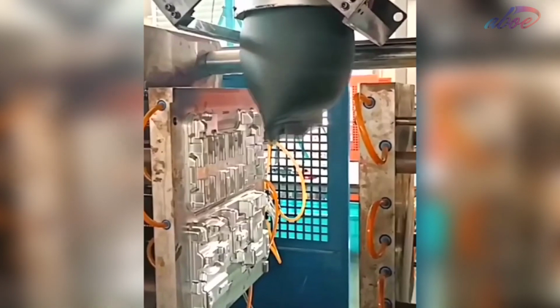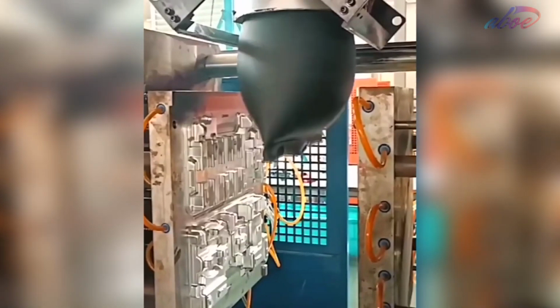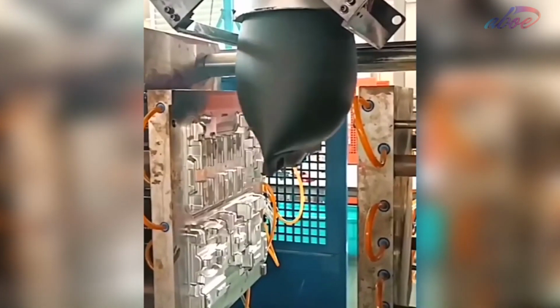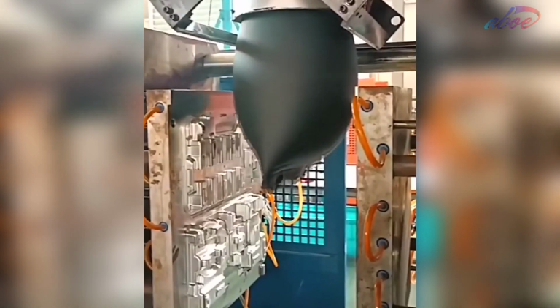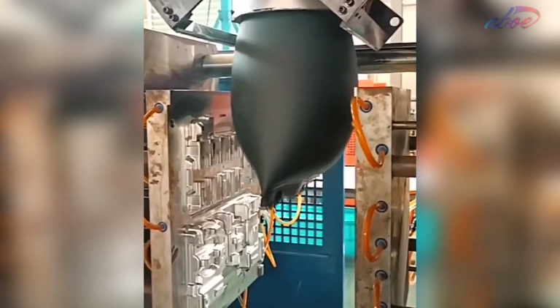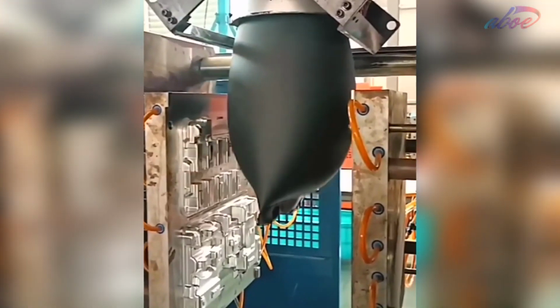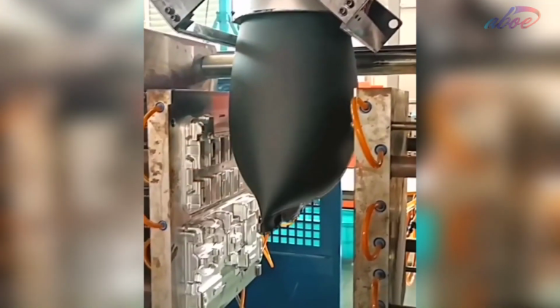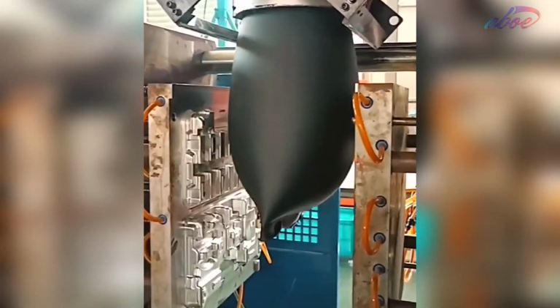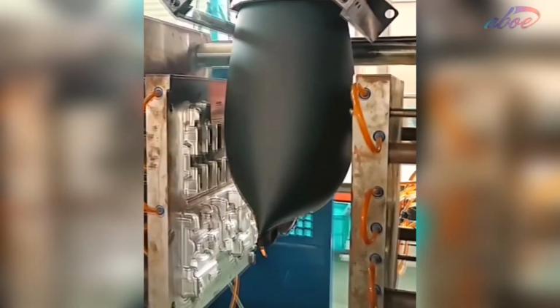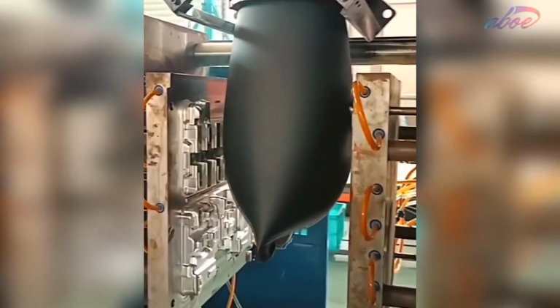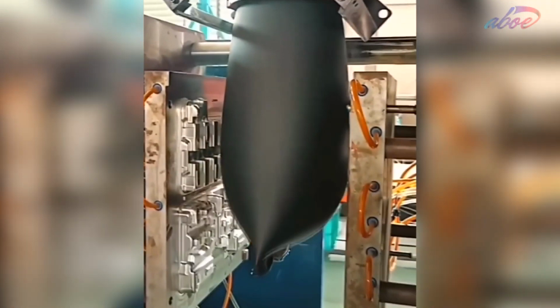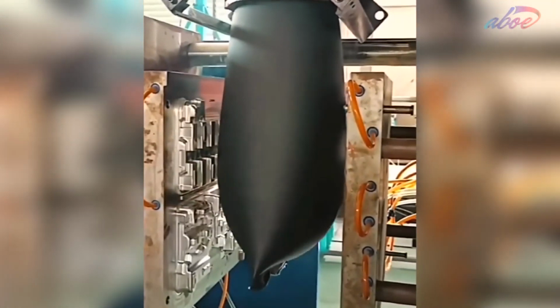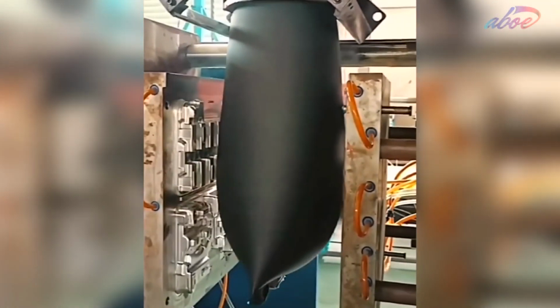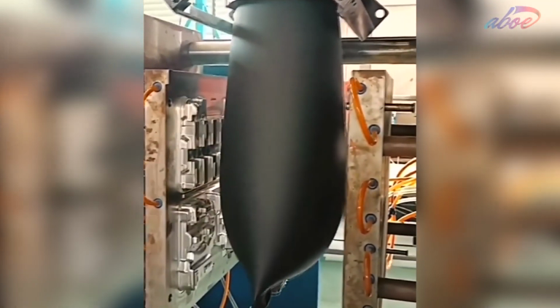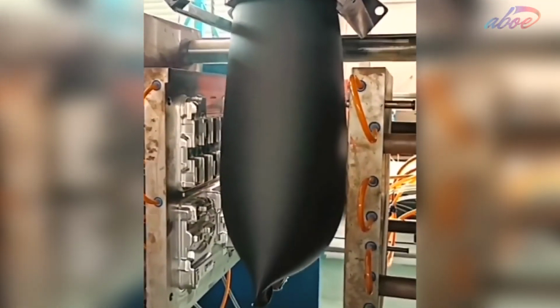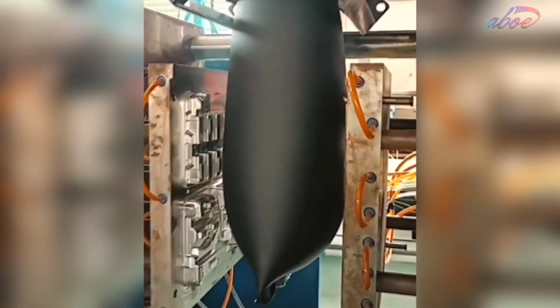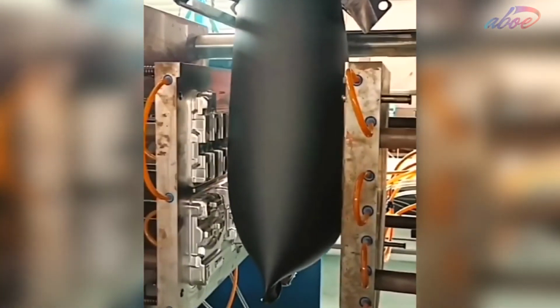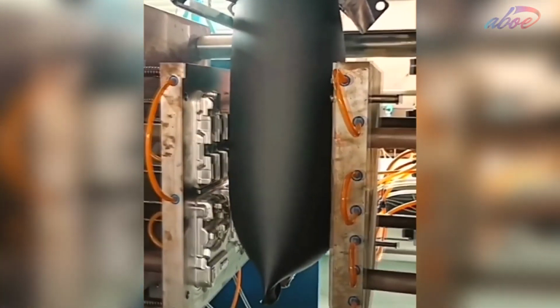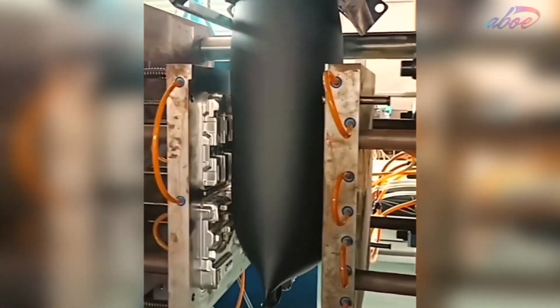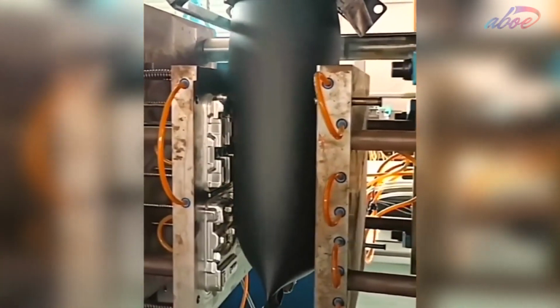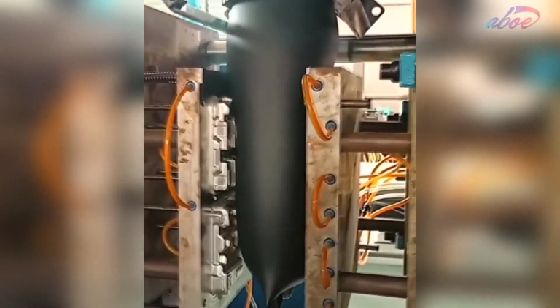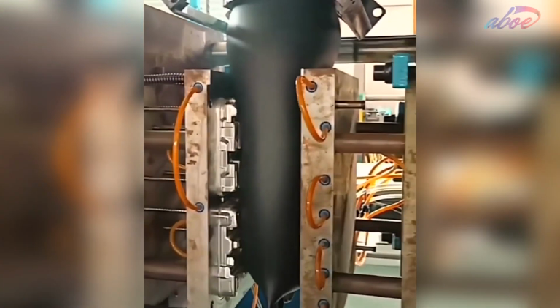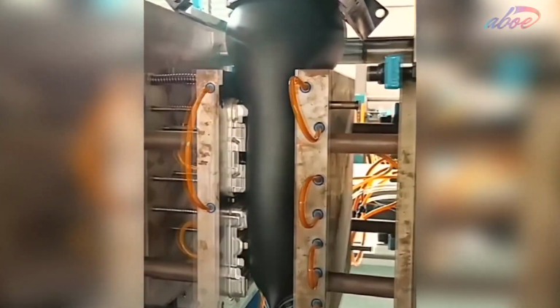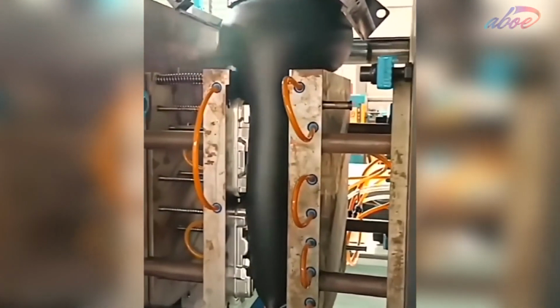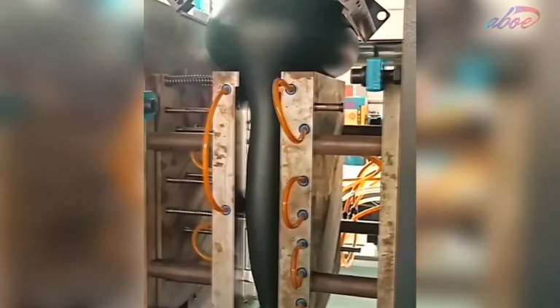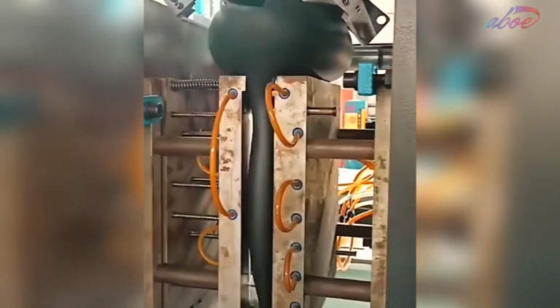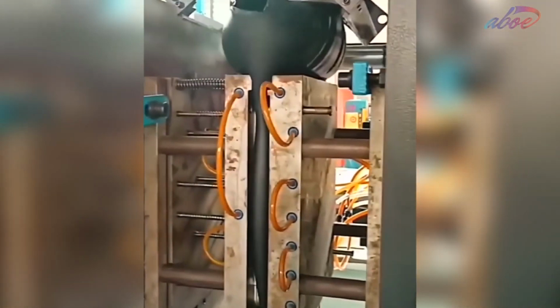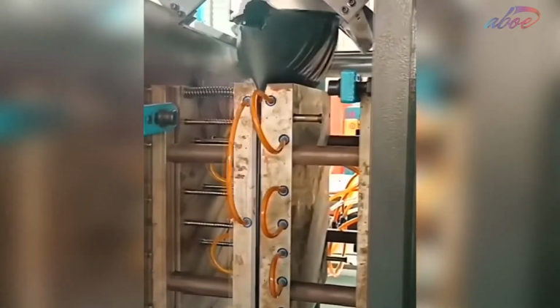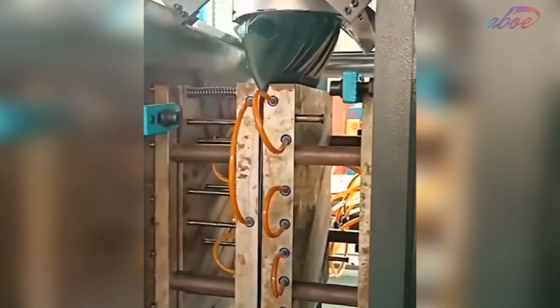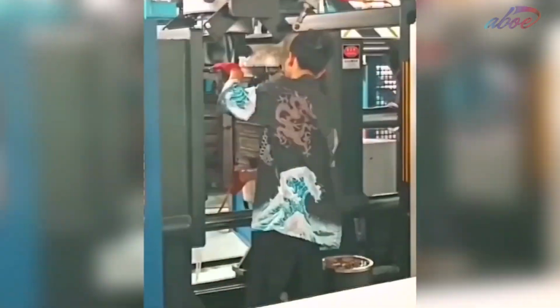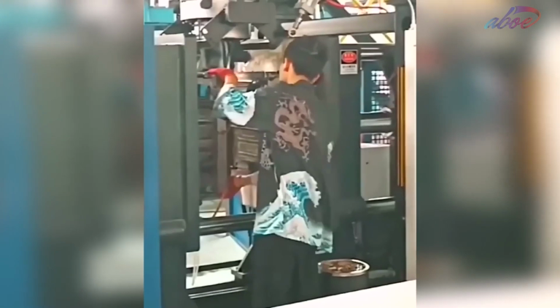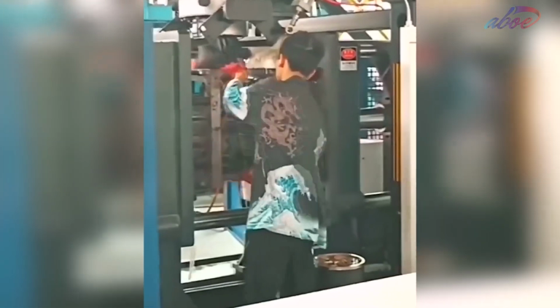Two metal templates collide over warm plastic in order to coat a tool kit box.